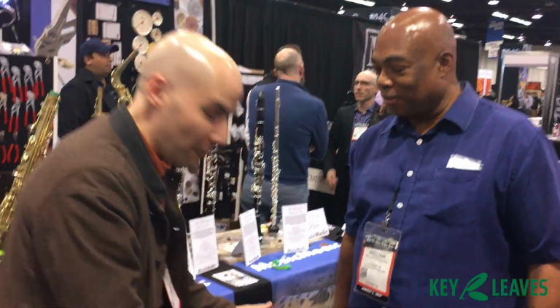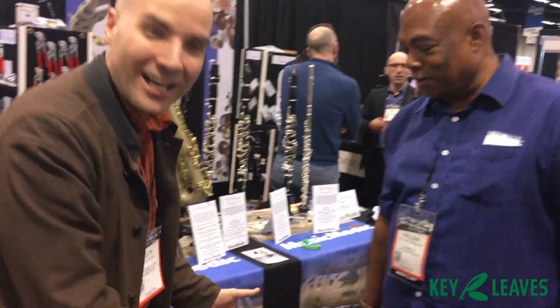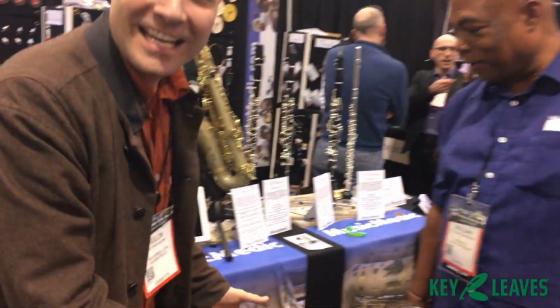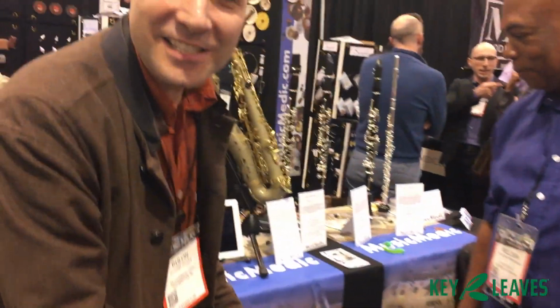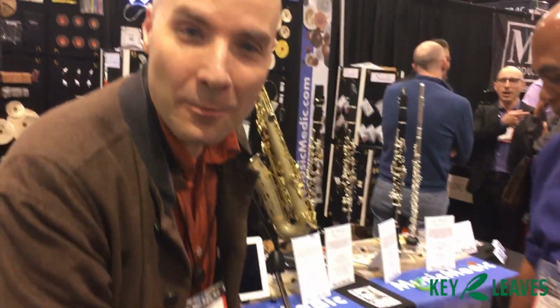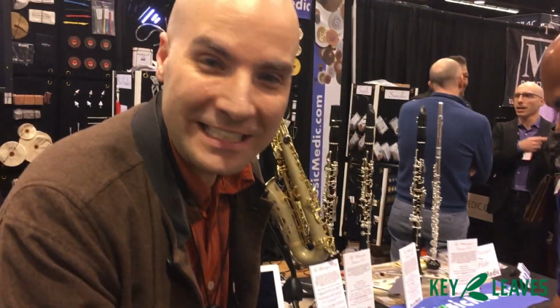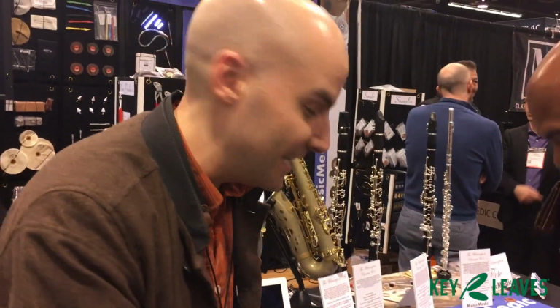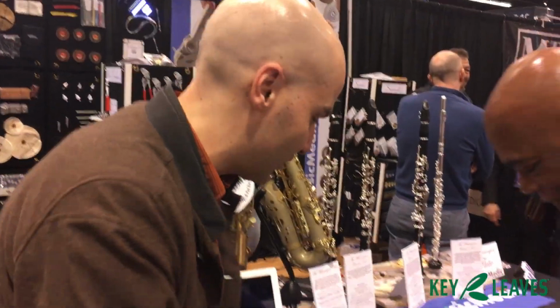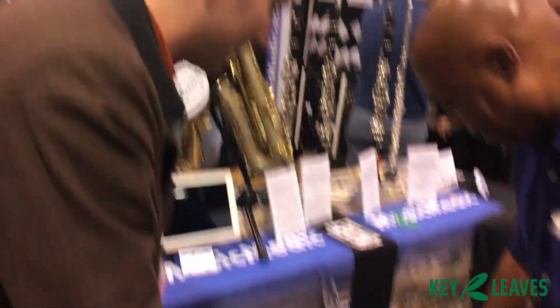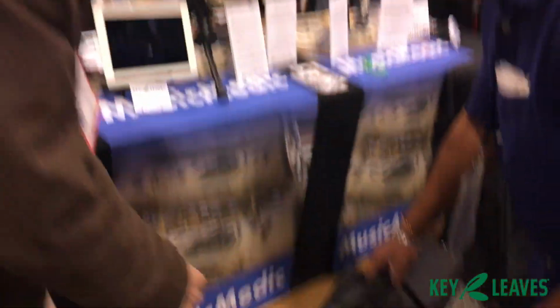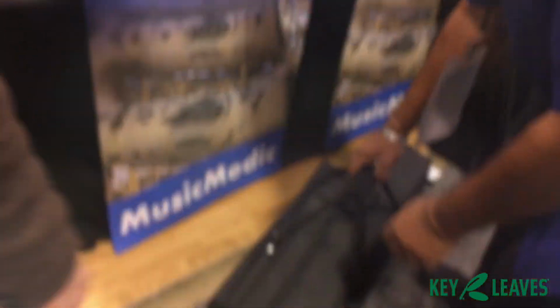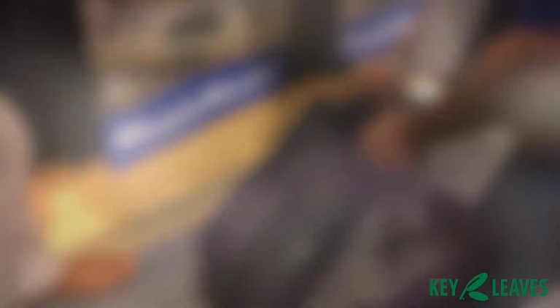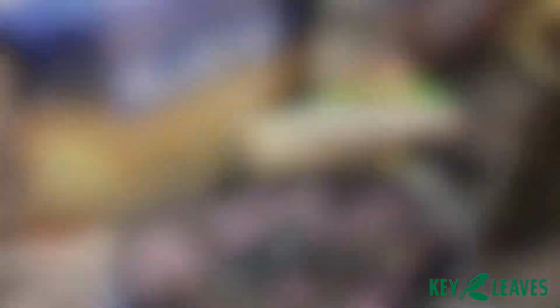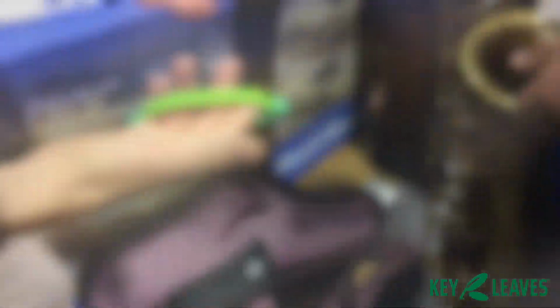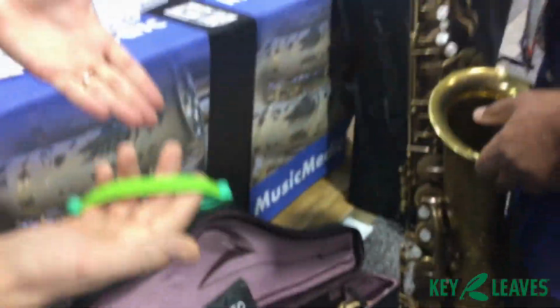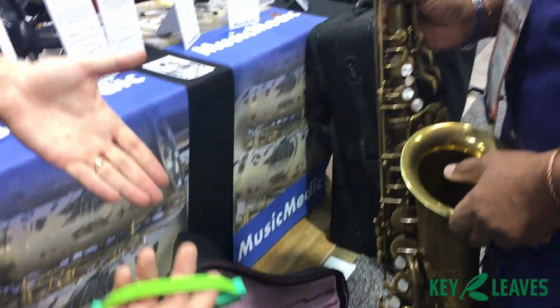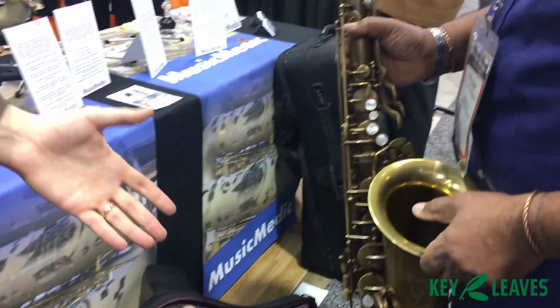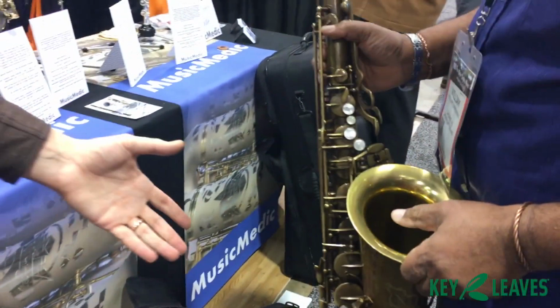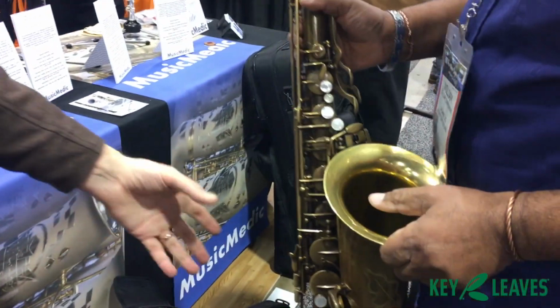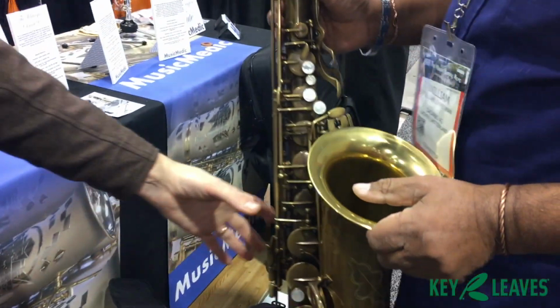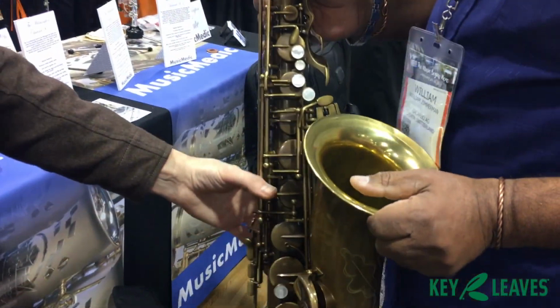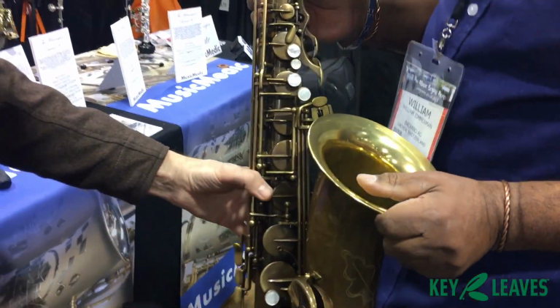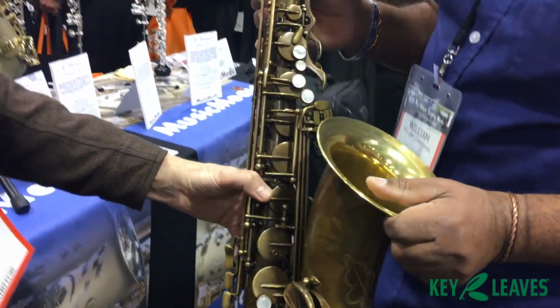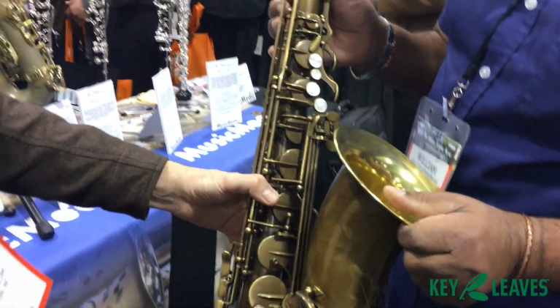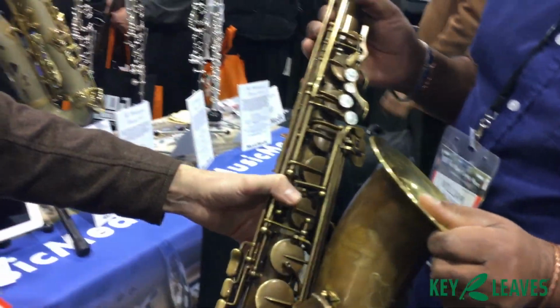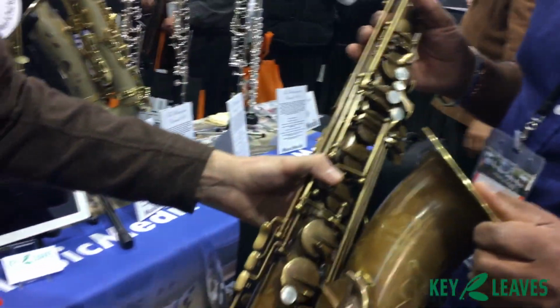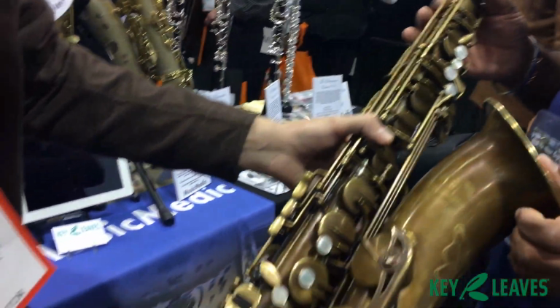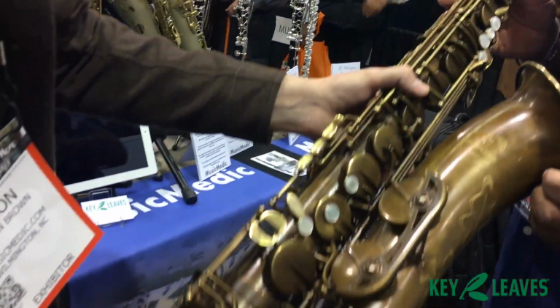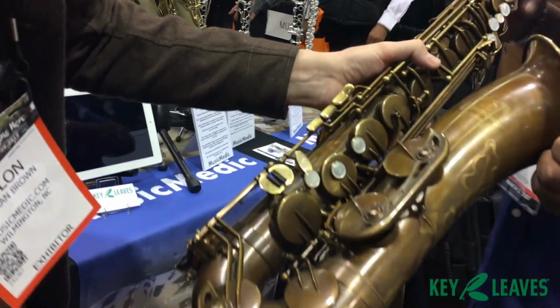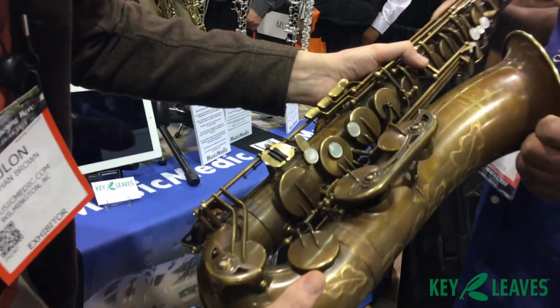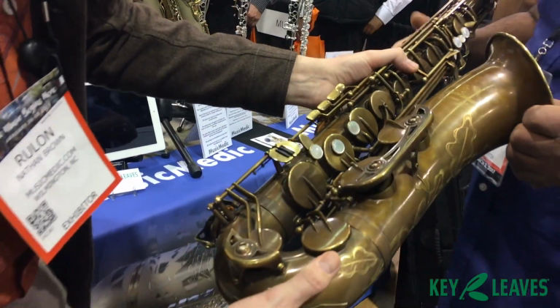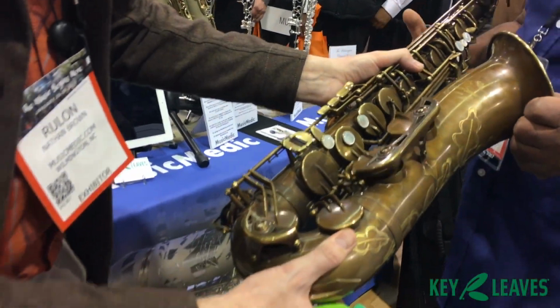Let's do it. We're going to get it set up with Key Leaves — check this out. I'm just going to bring the bell up here and show you this. So you just bring it up there.